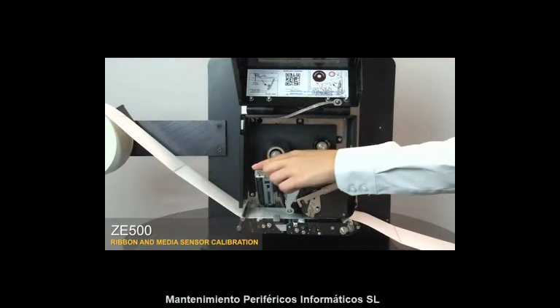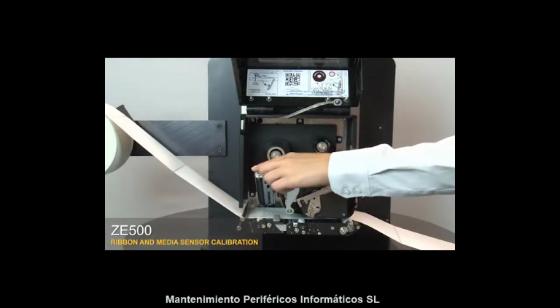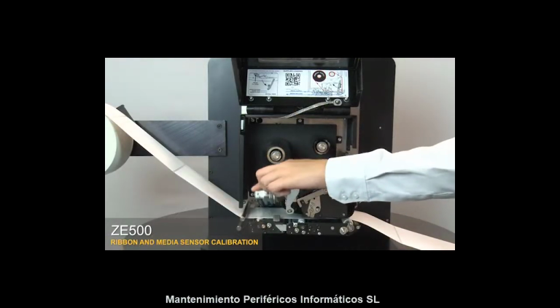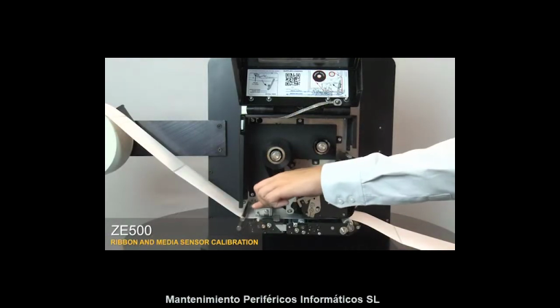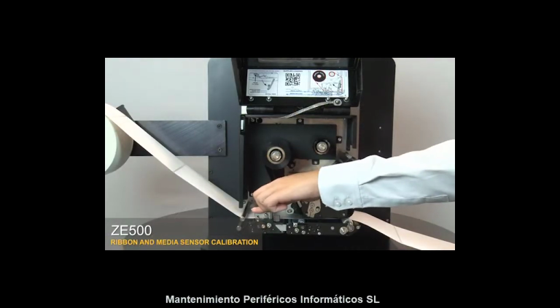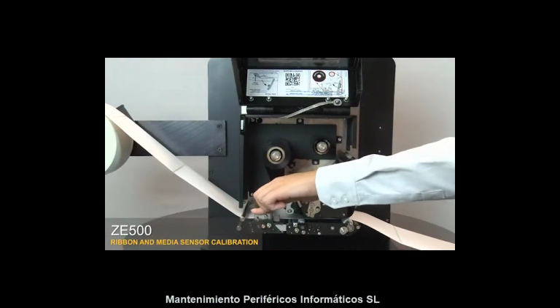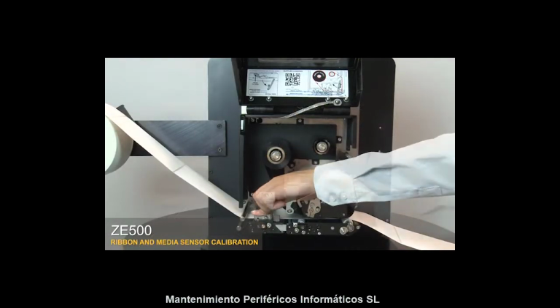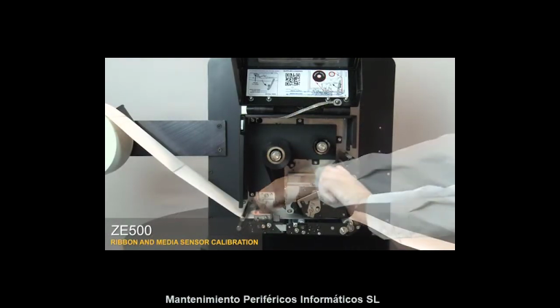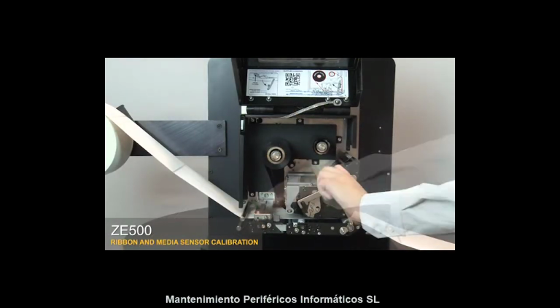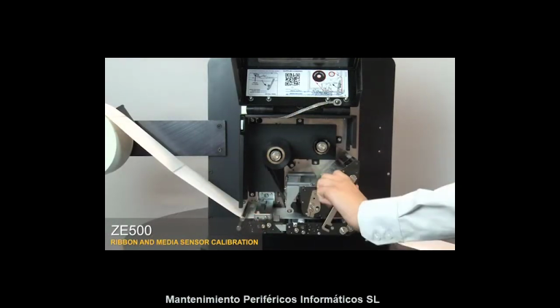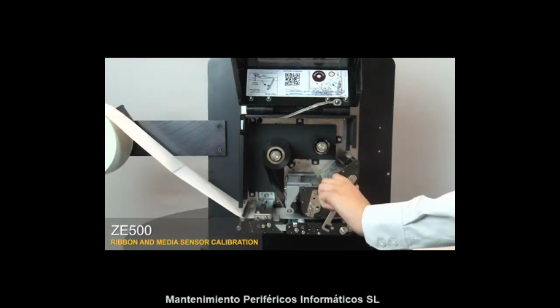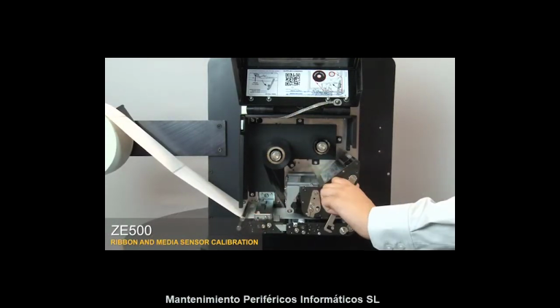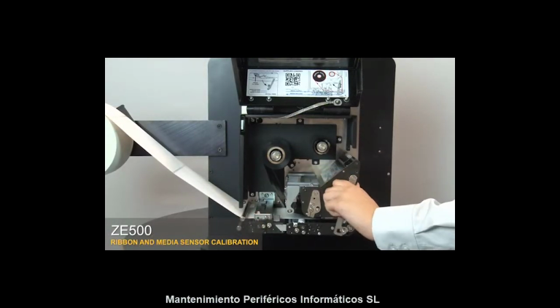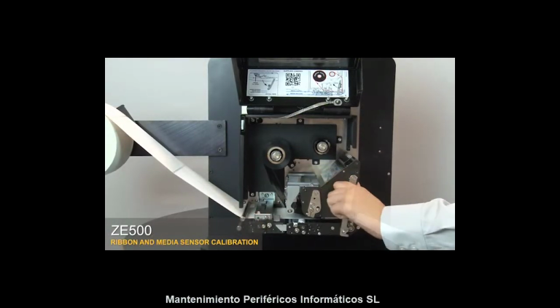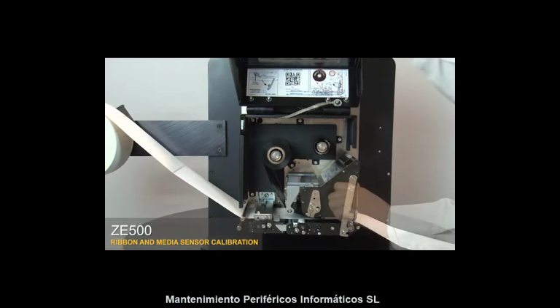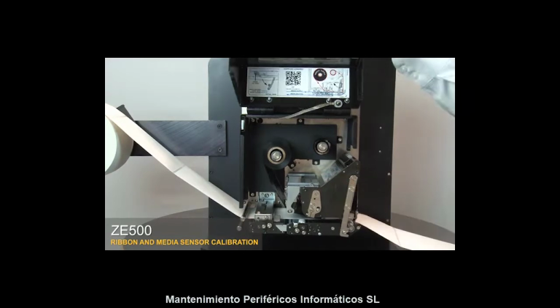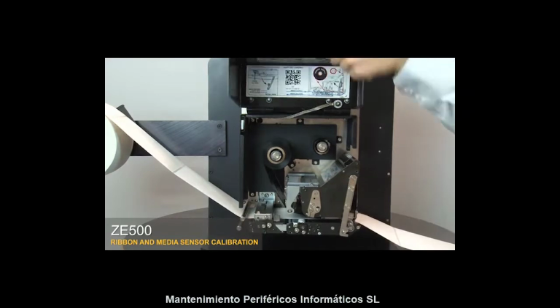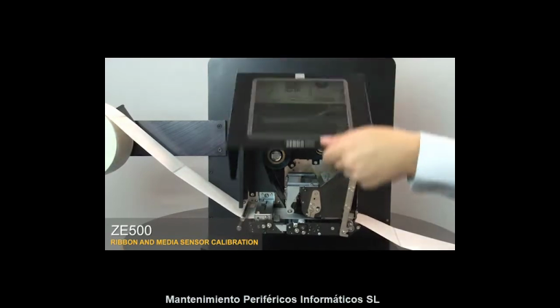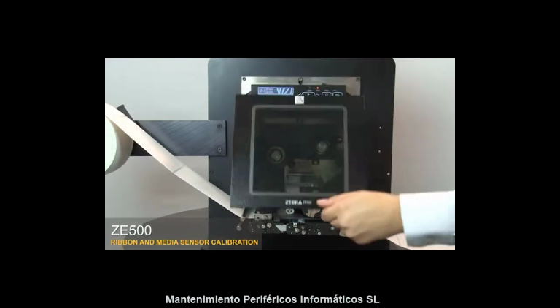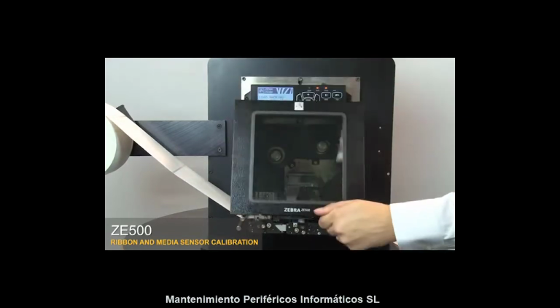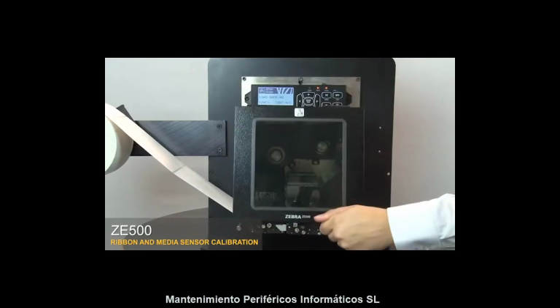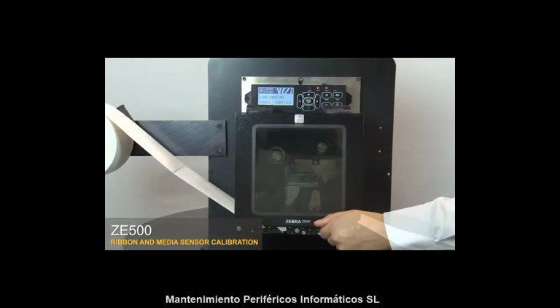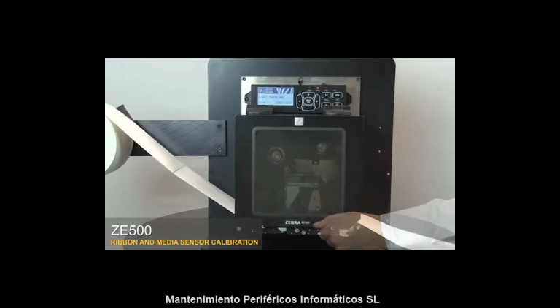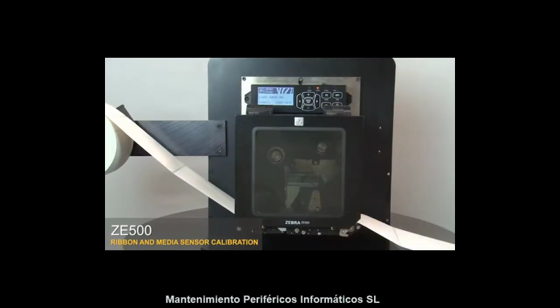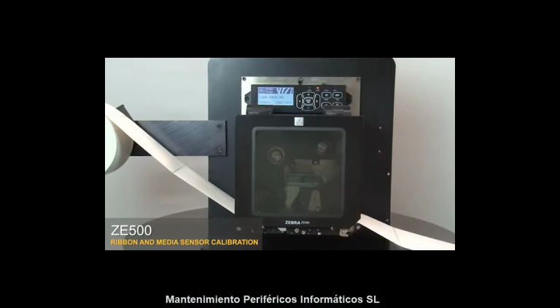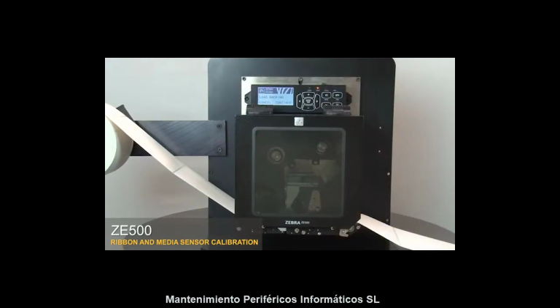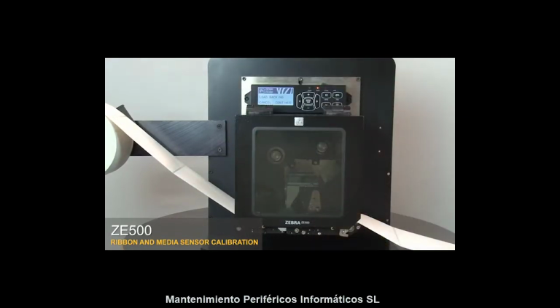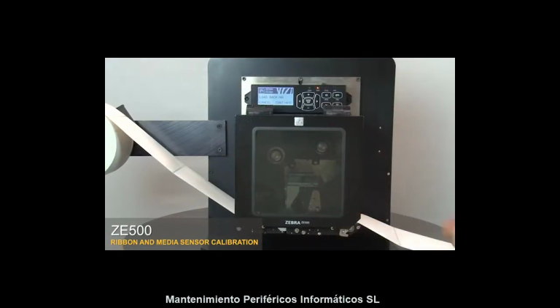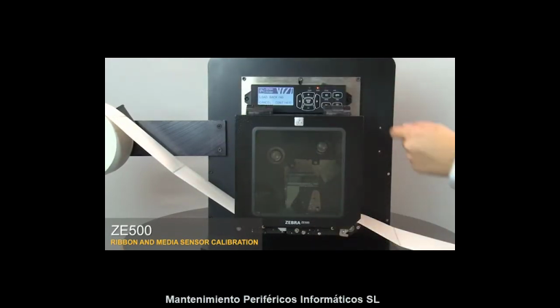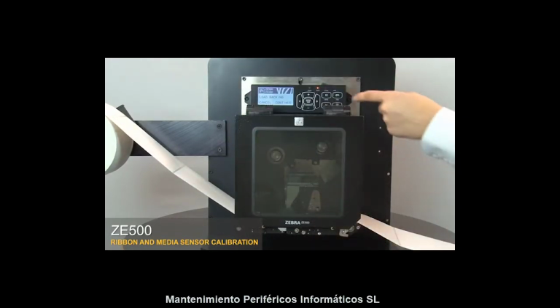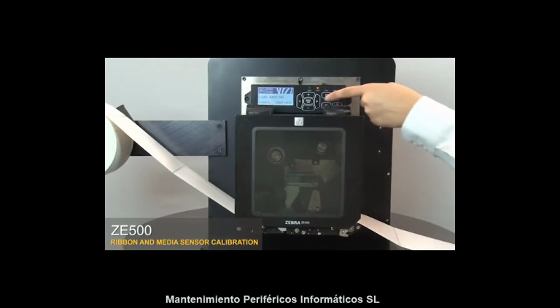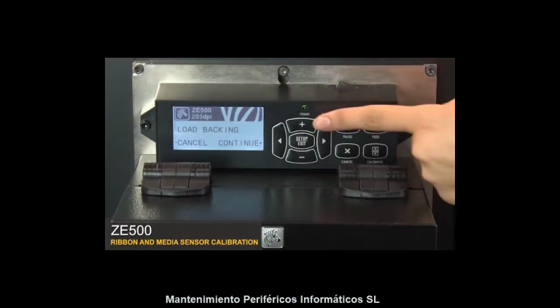Close the print head and the pinch assembly, then close the media door. Press plus to continue.